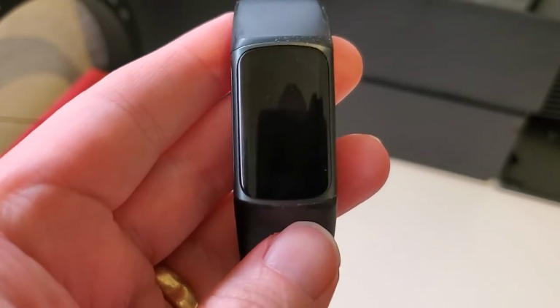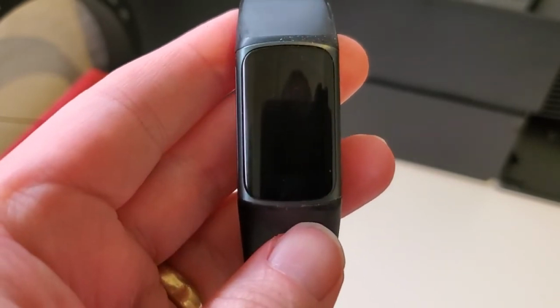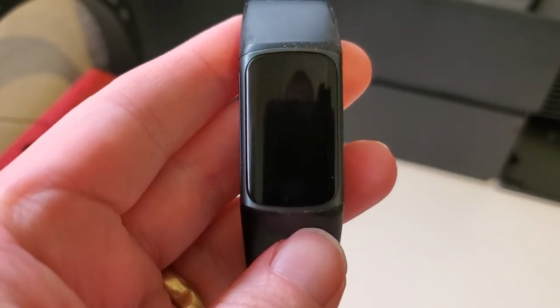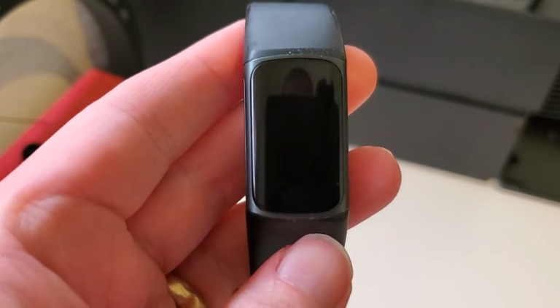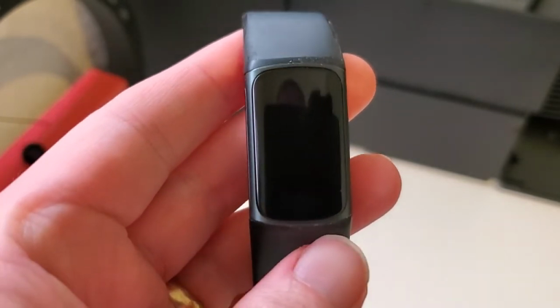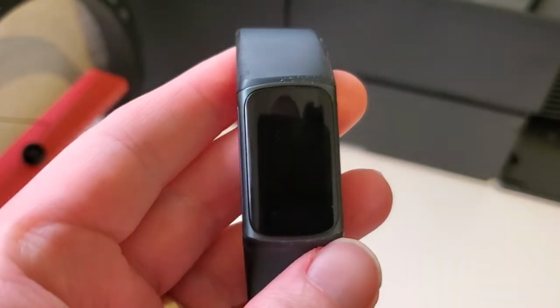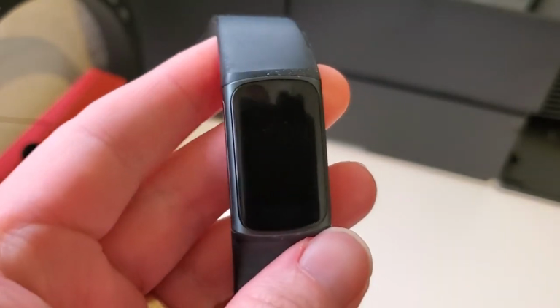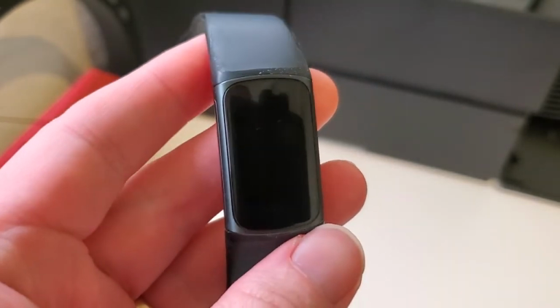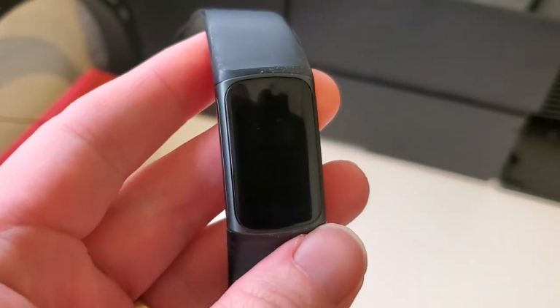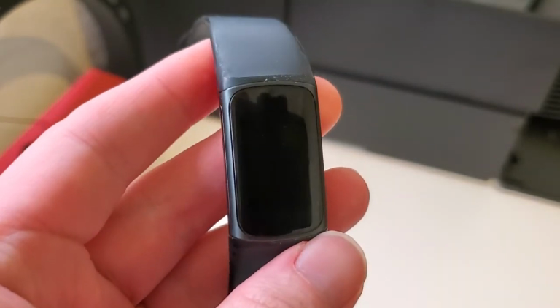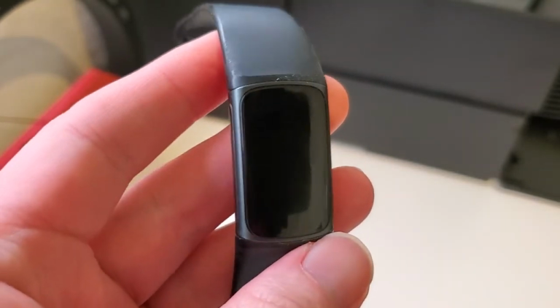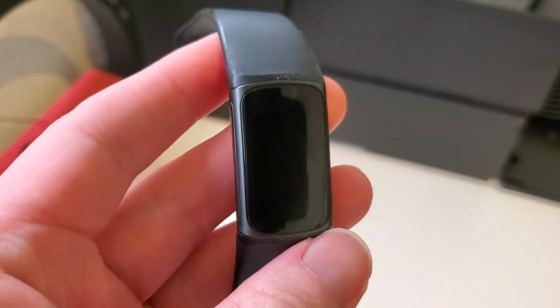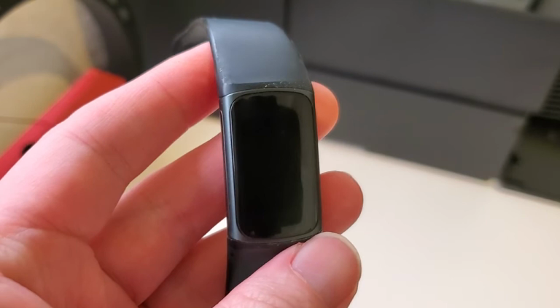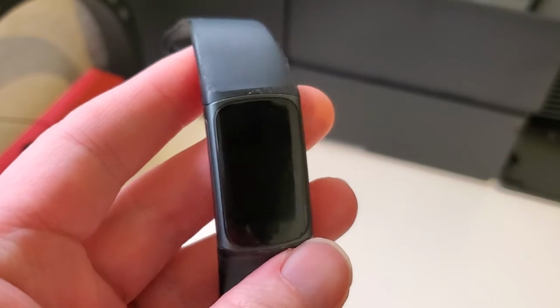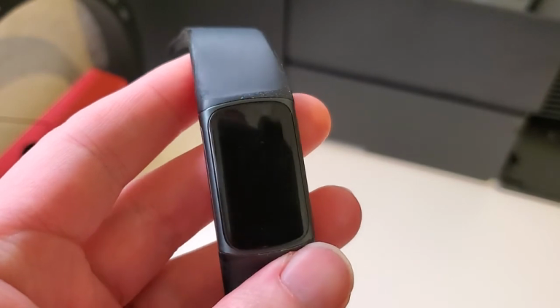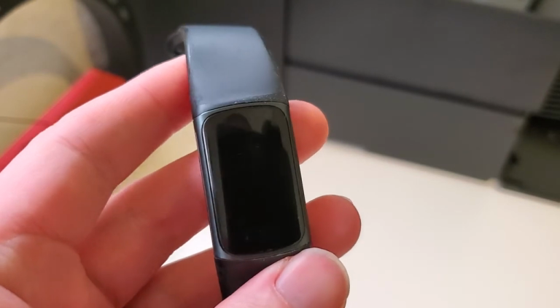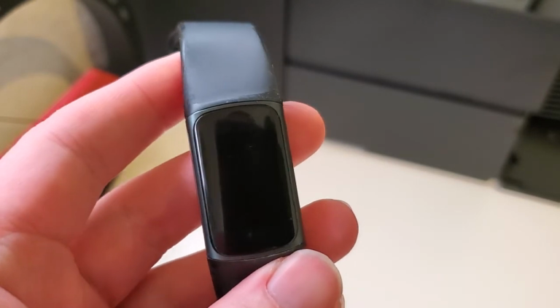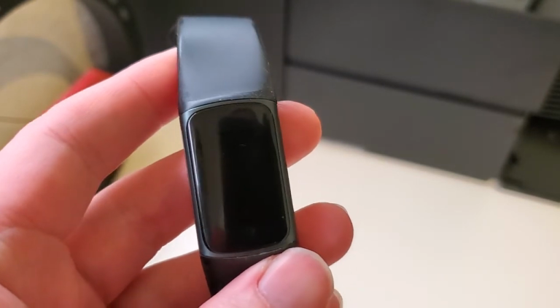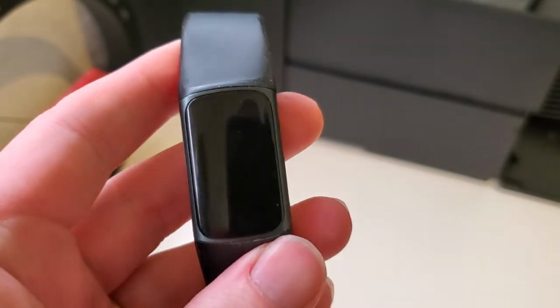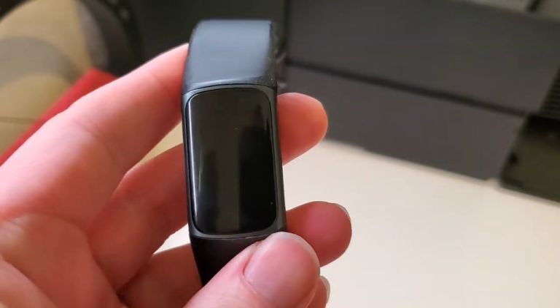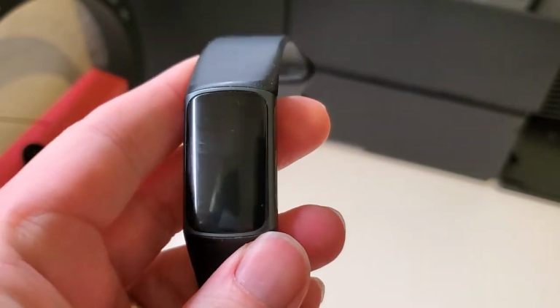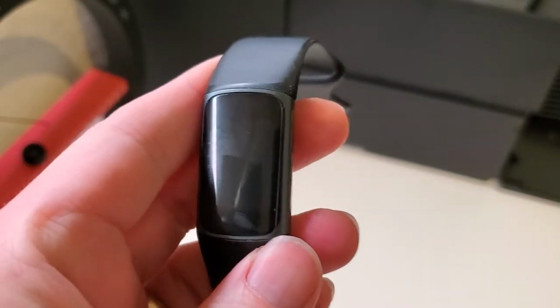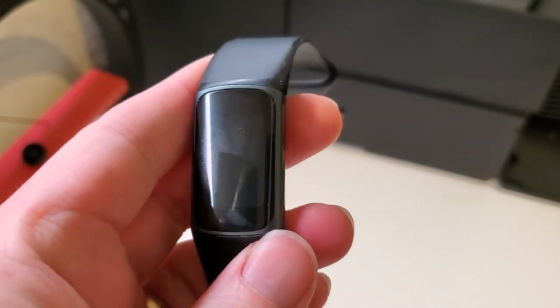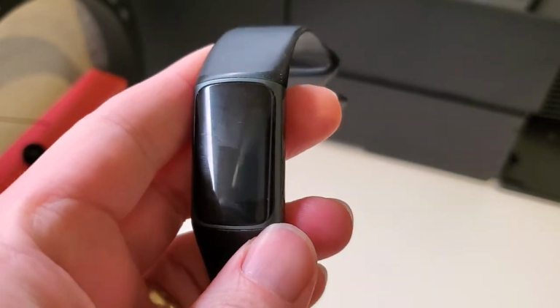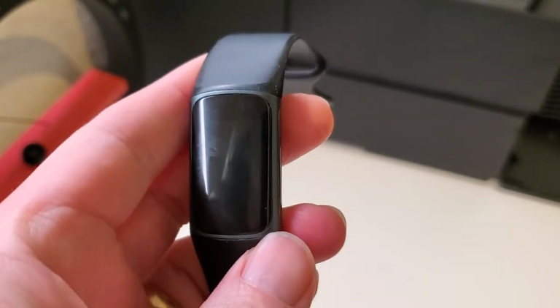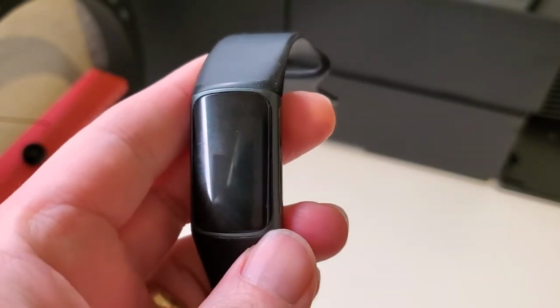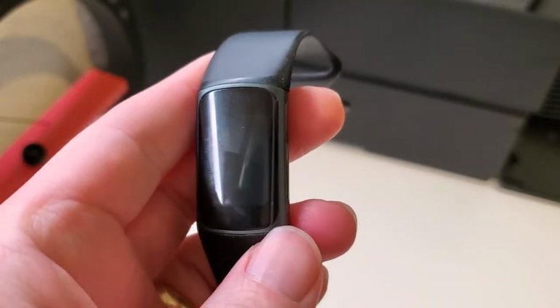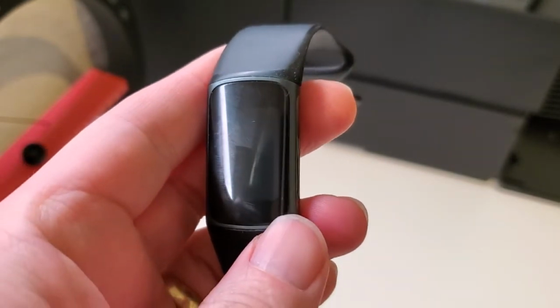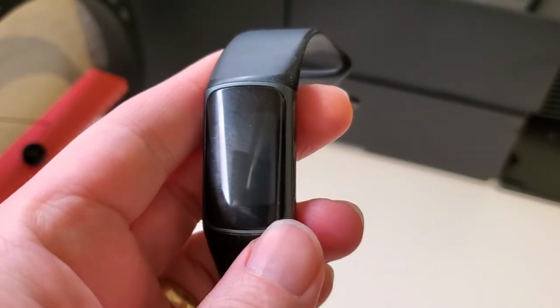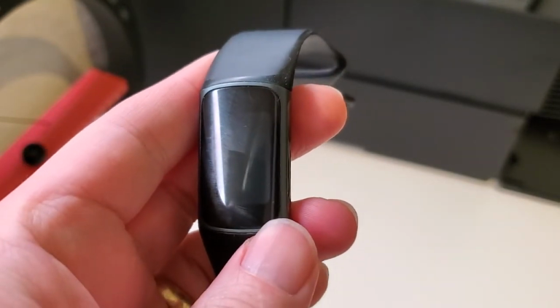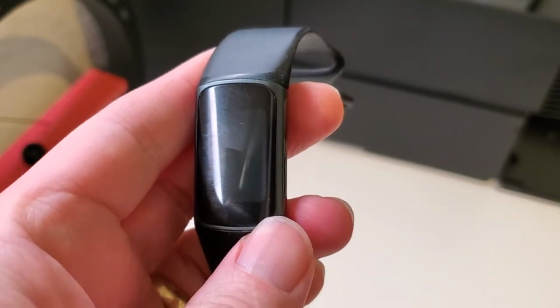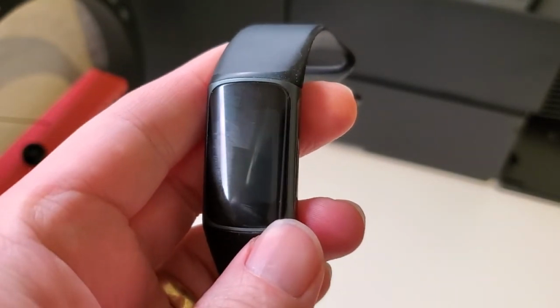So how does it track sleep? Very well. I think it's one of the best features on the Fitbit Charge 5.